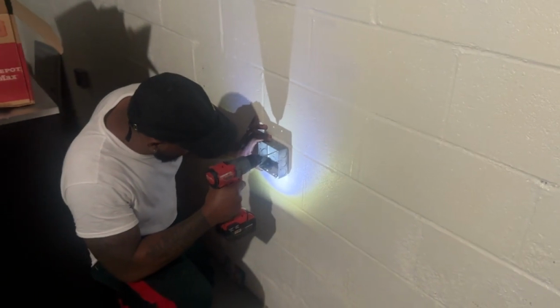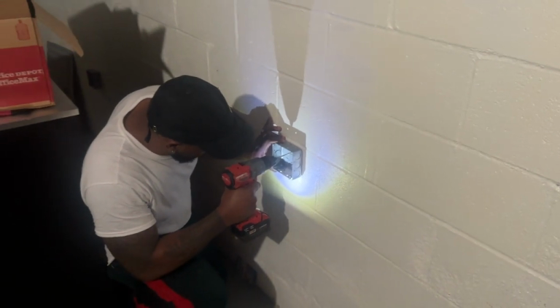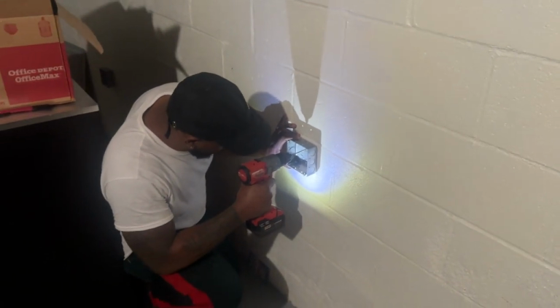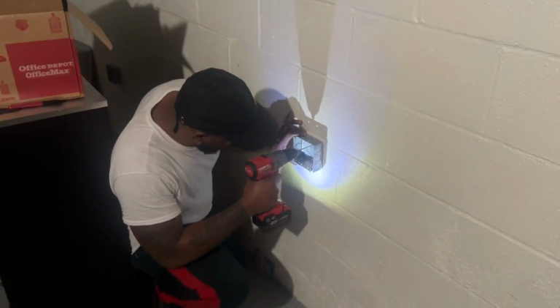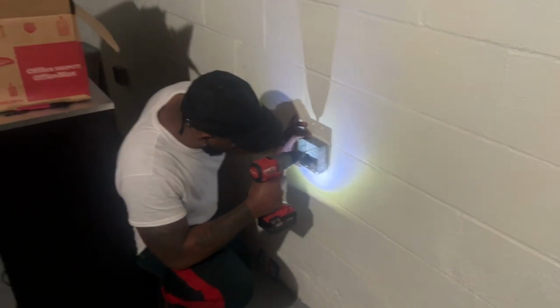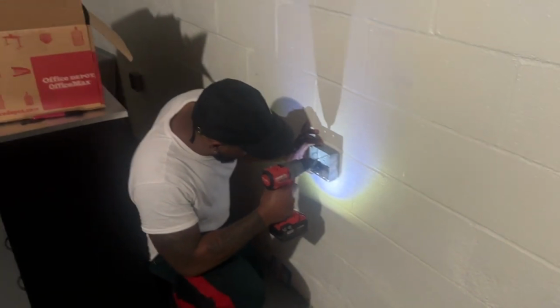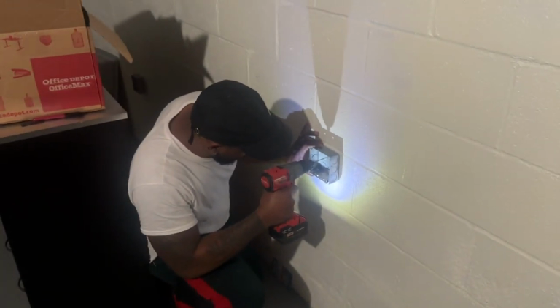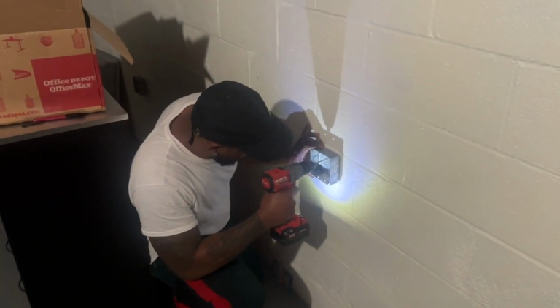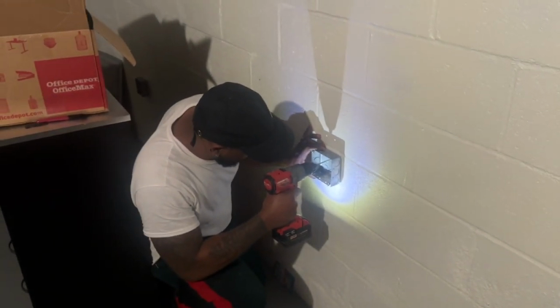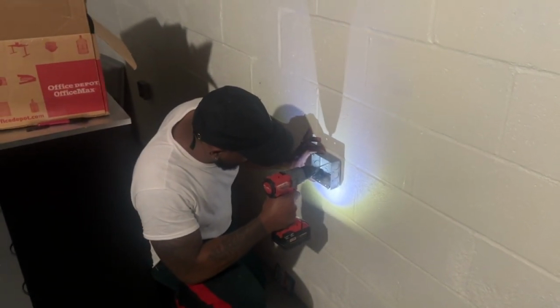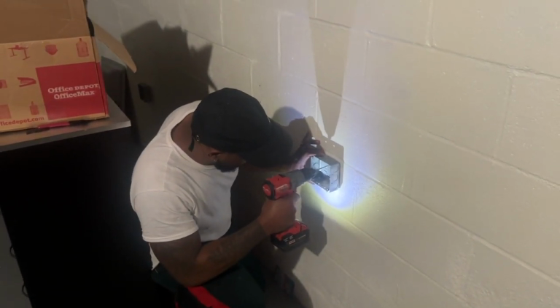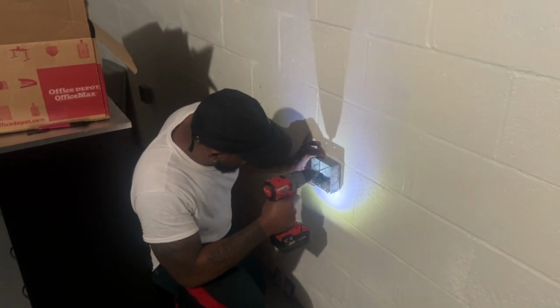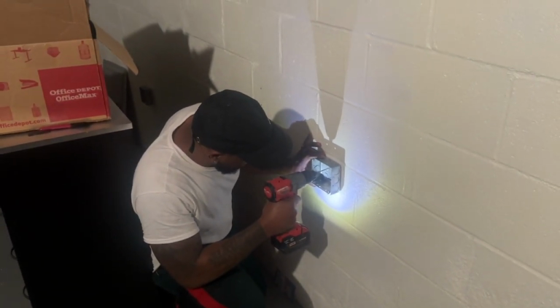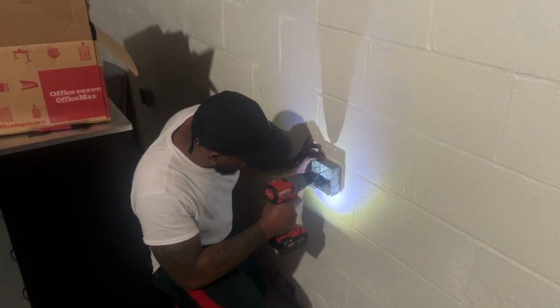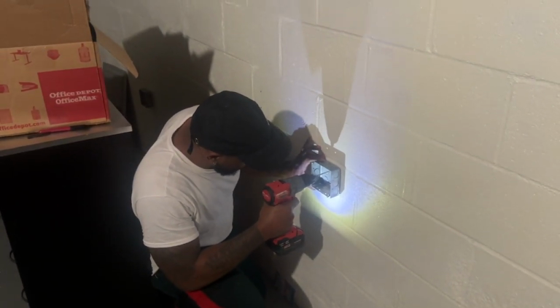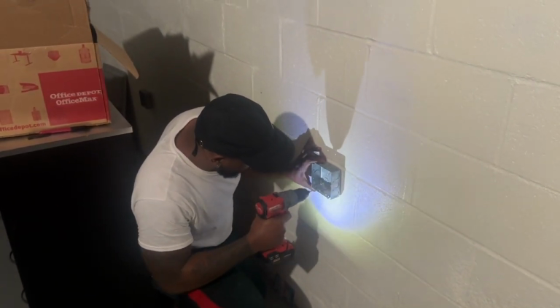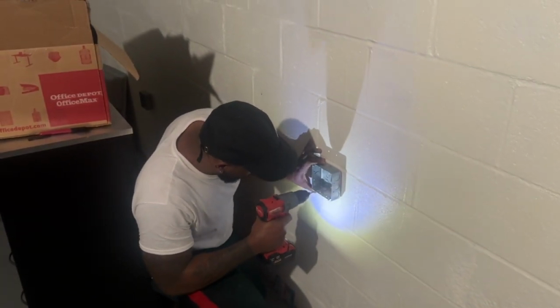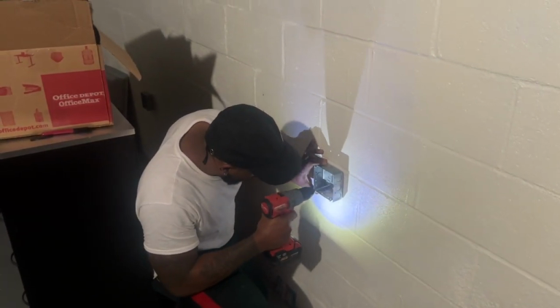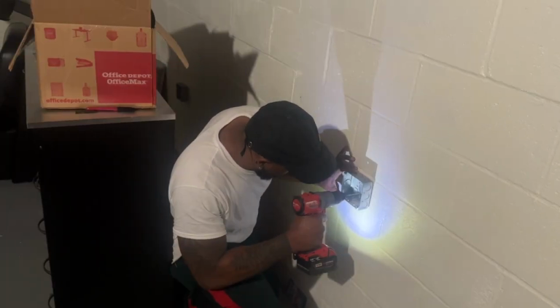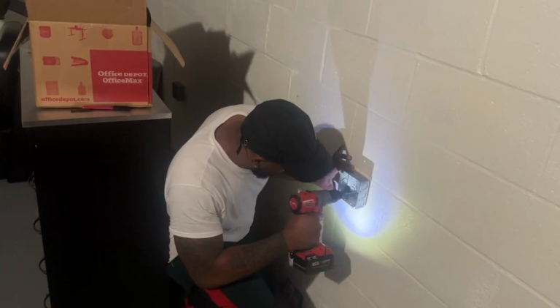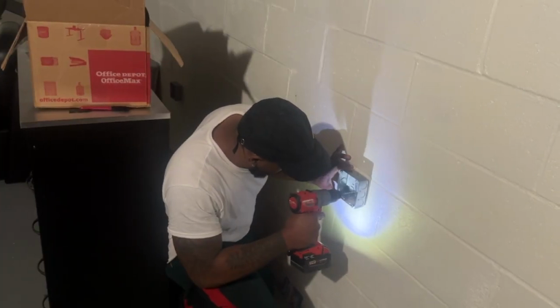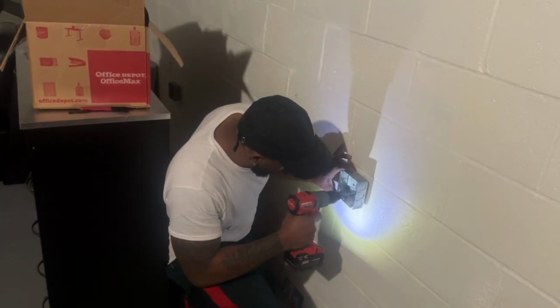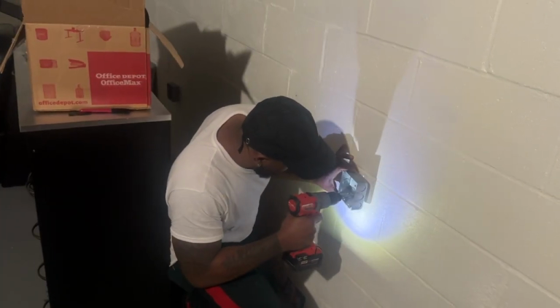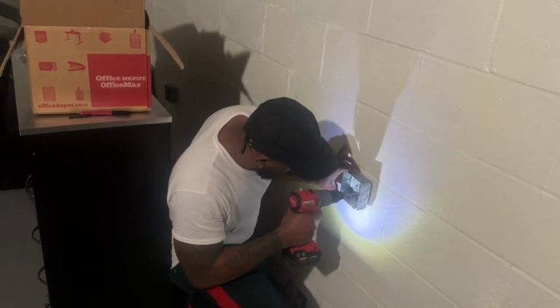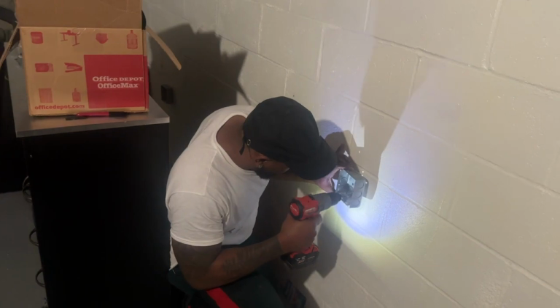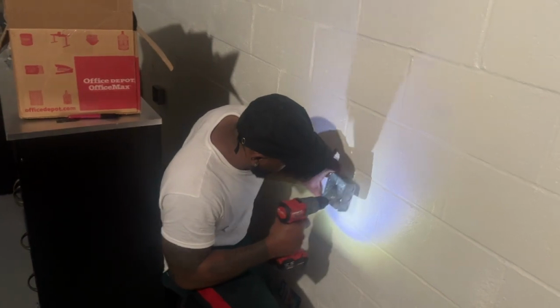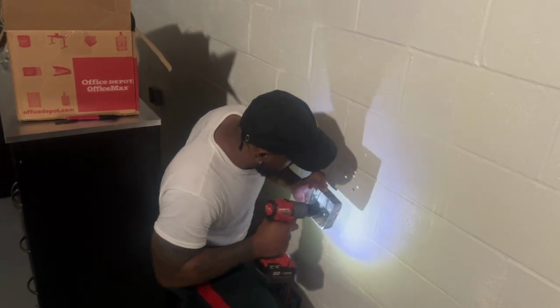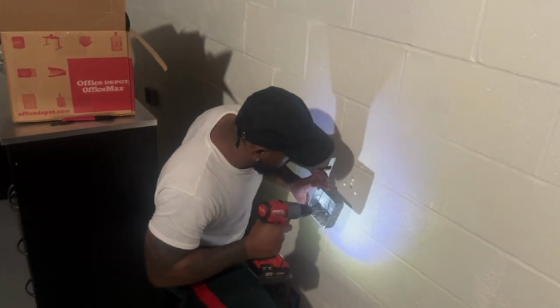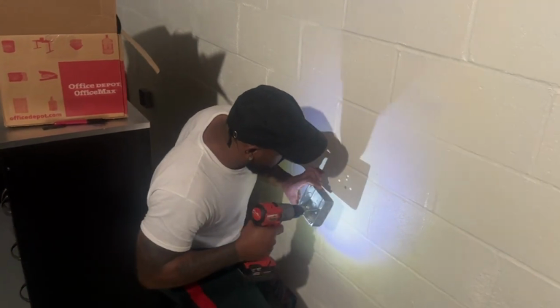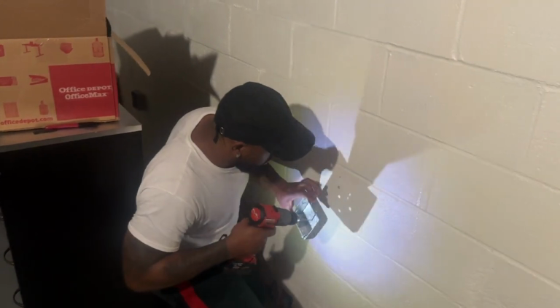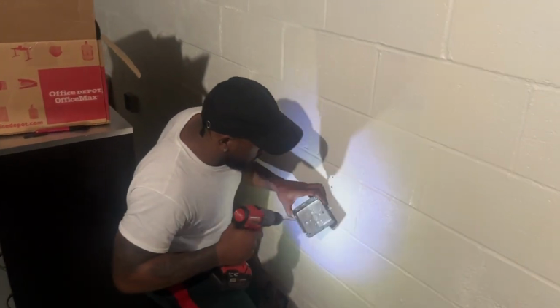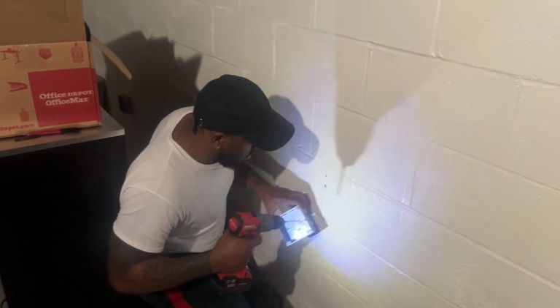First thing we're going to tackle is the electric. Shout out to my brother-in-law Rell for helping and taking the initiative to try to learn a new skill.